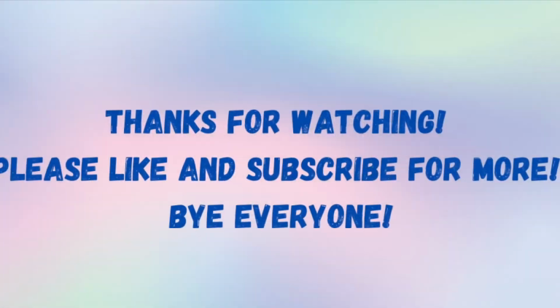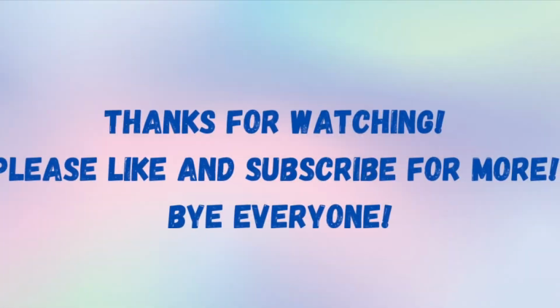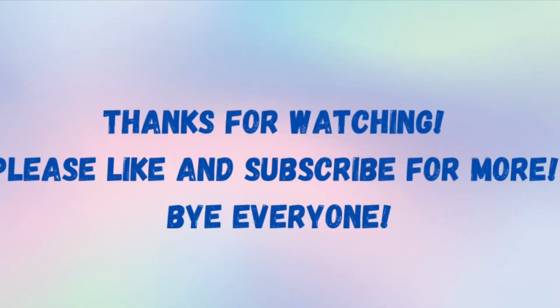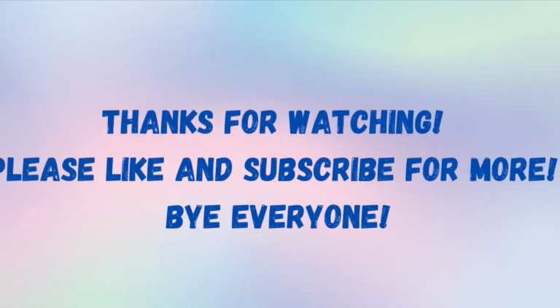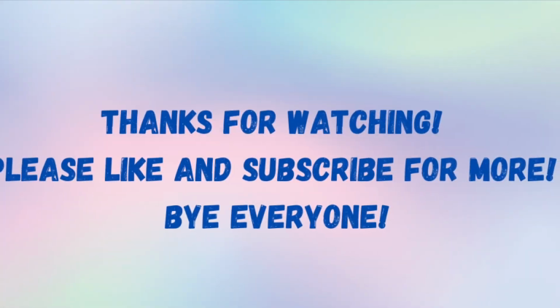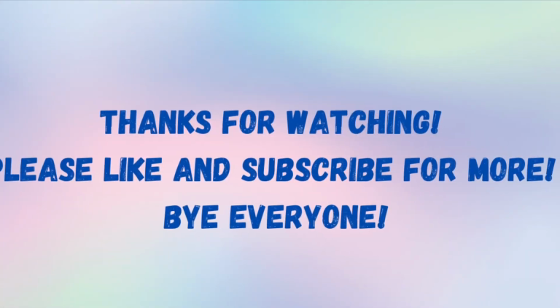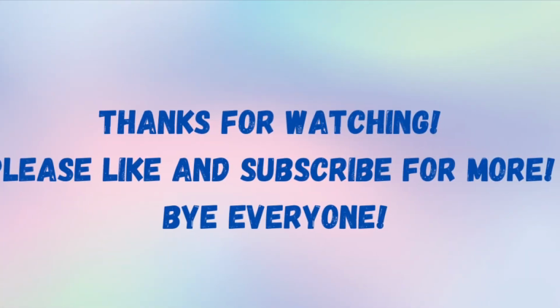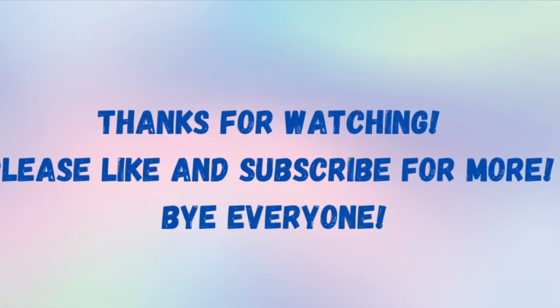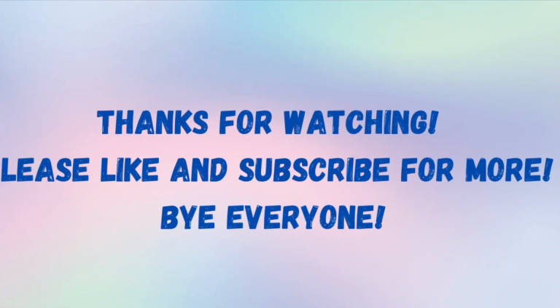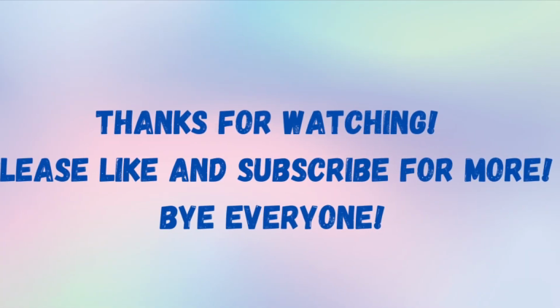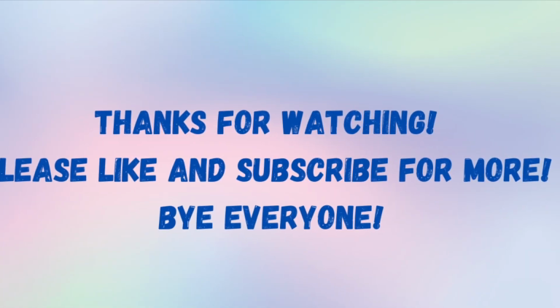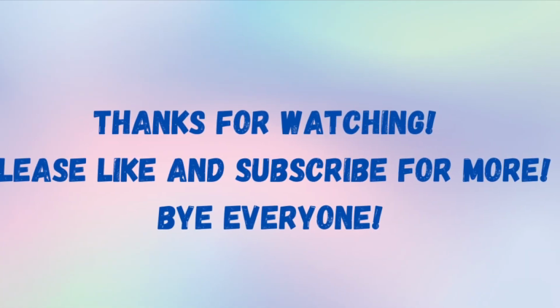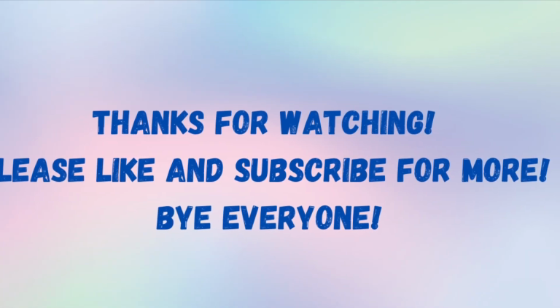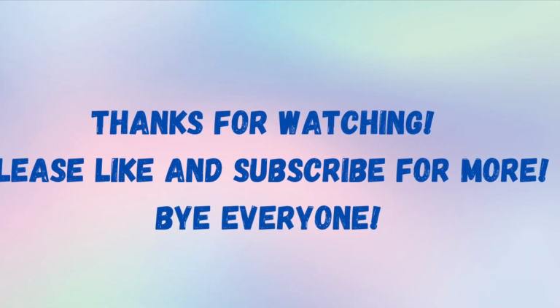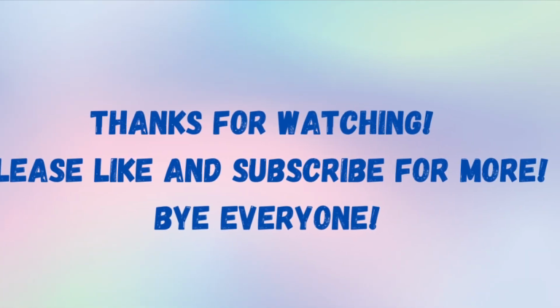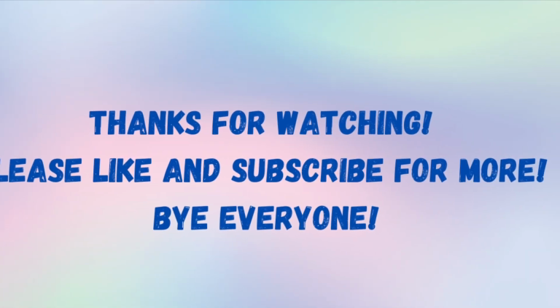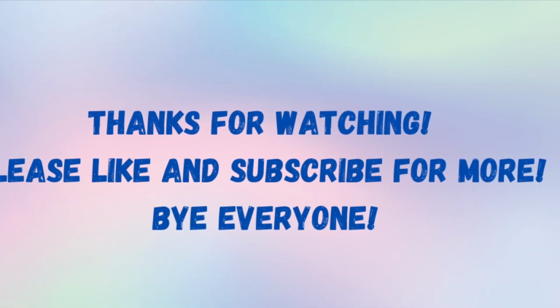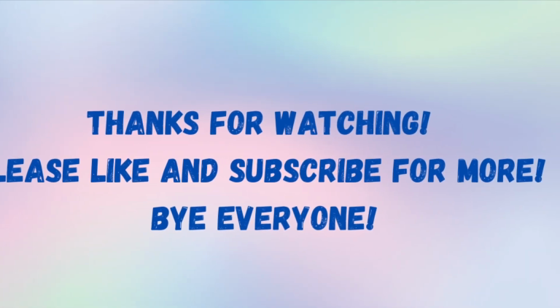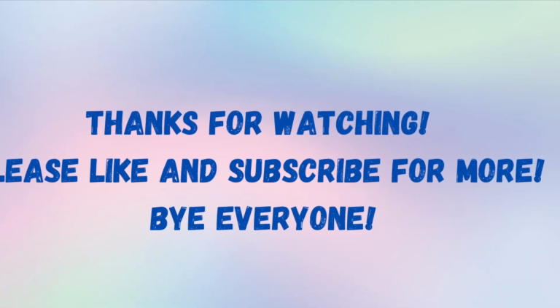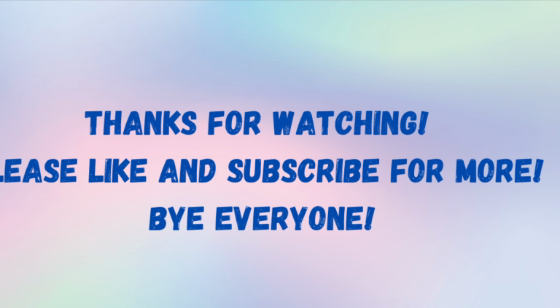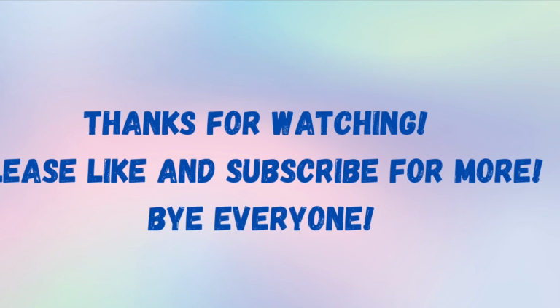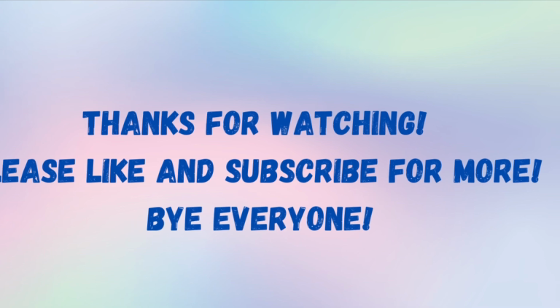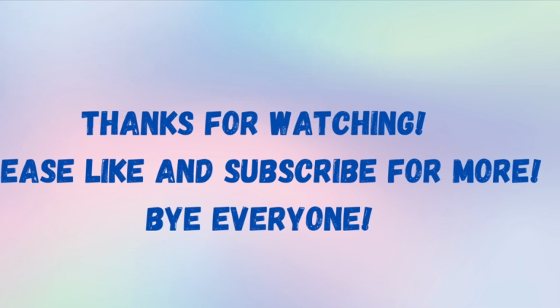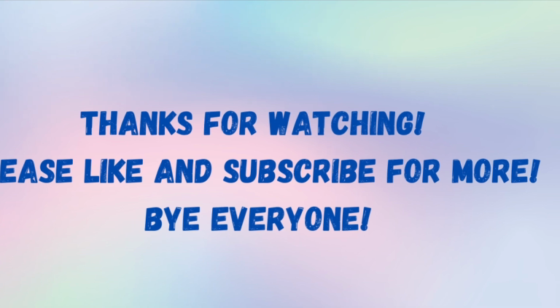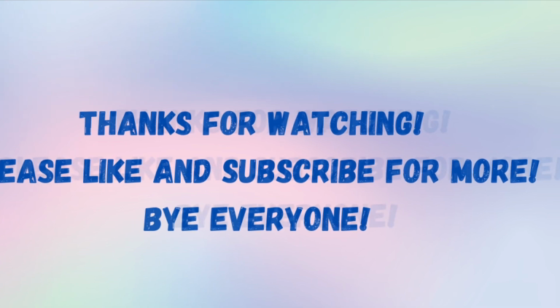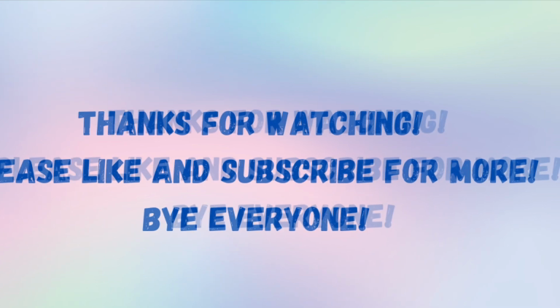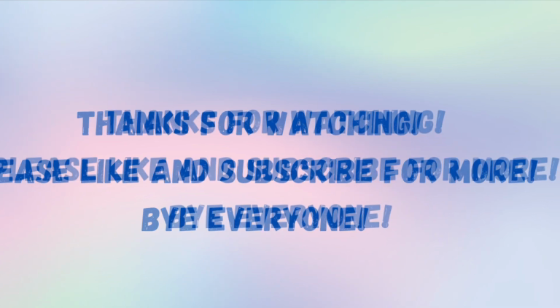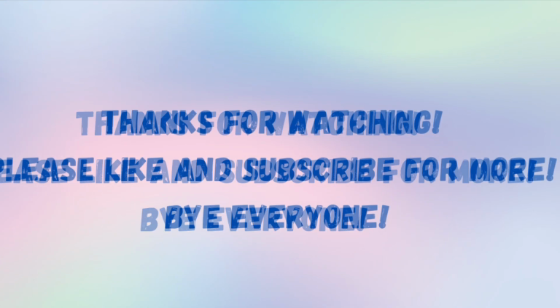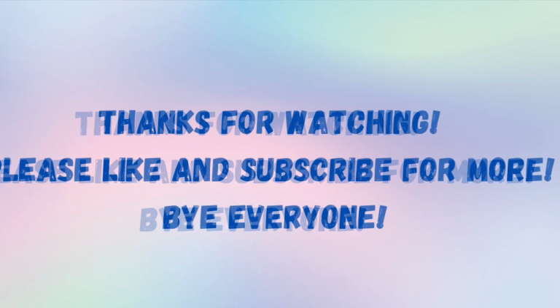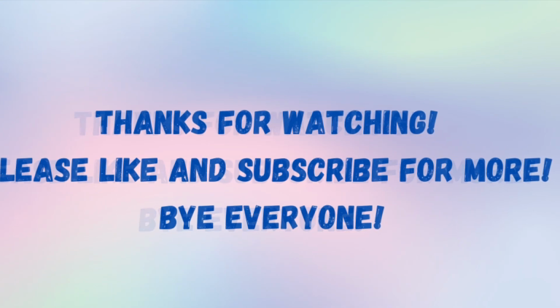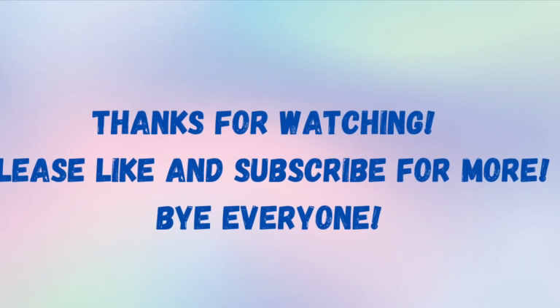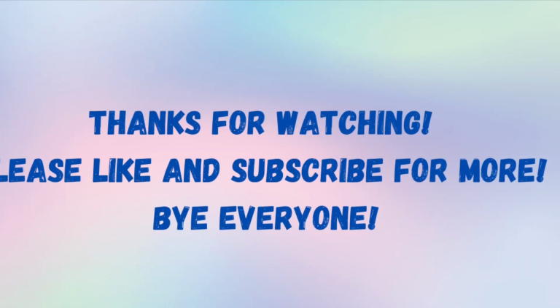Well, that's all for now. Thank you so much for watching and please don't forget to like and subscribe for more. Bye everyone!